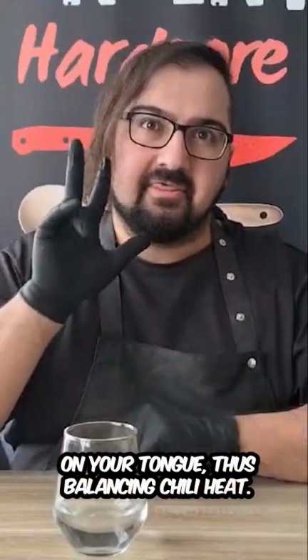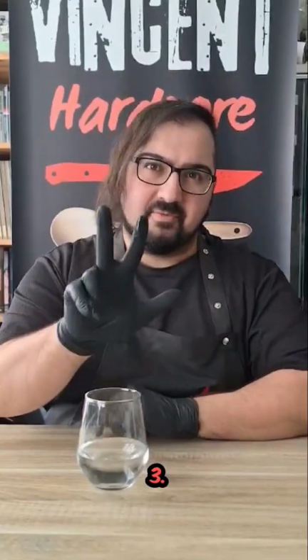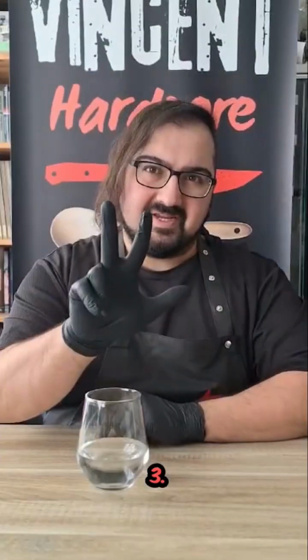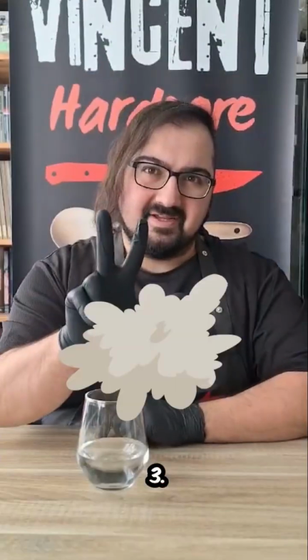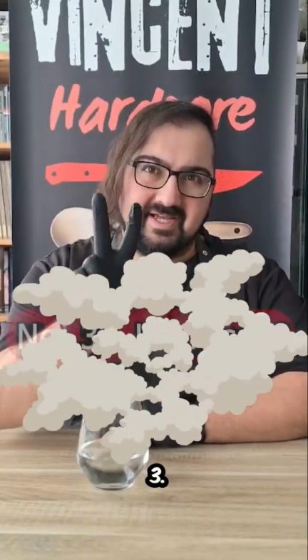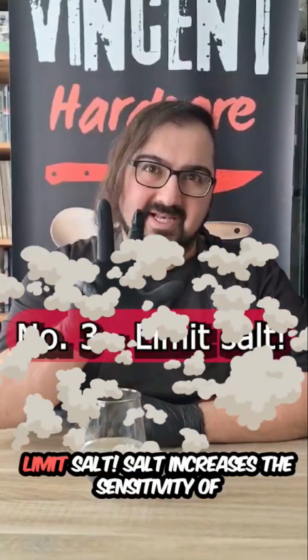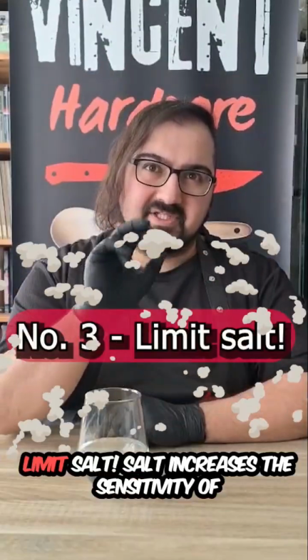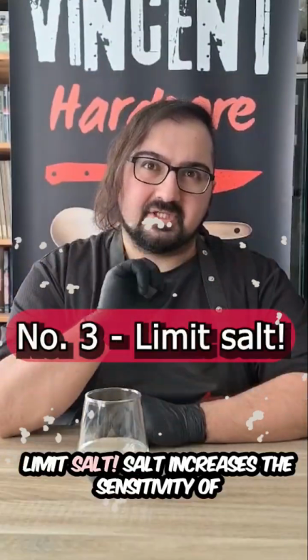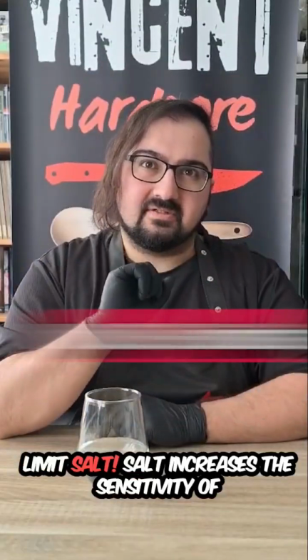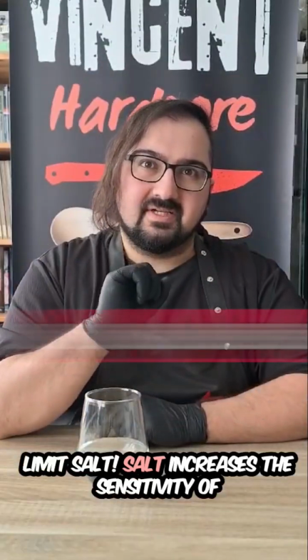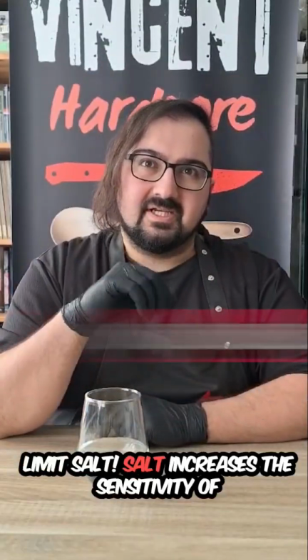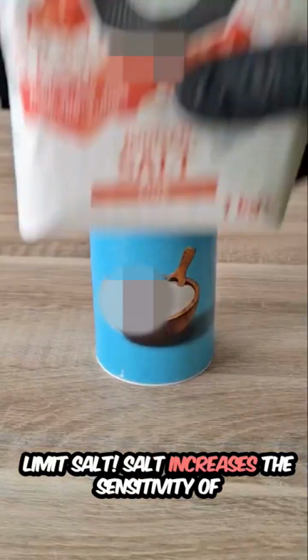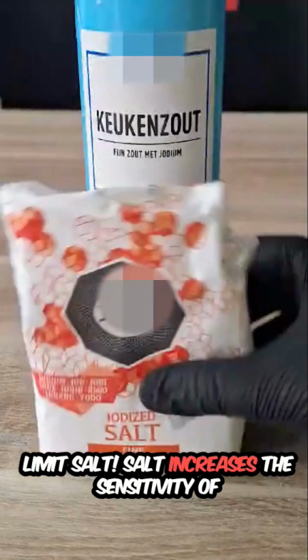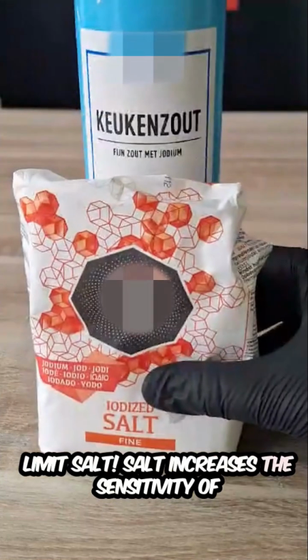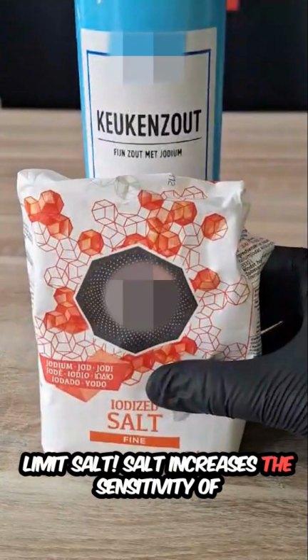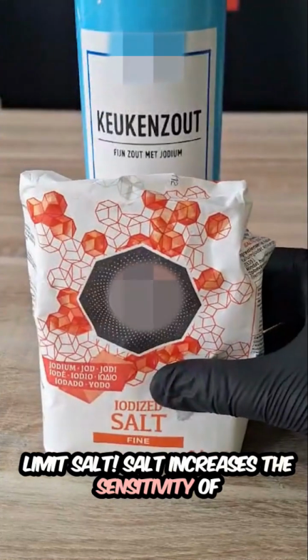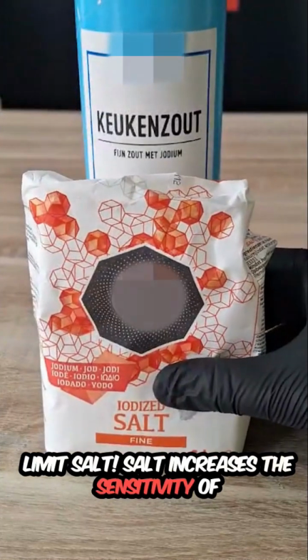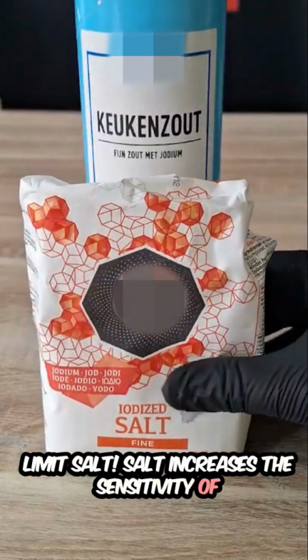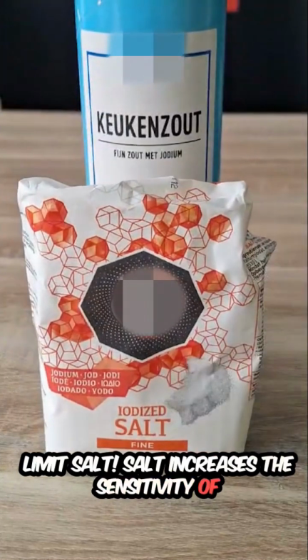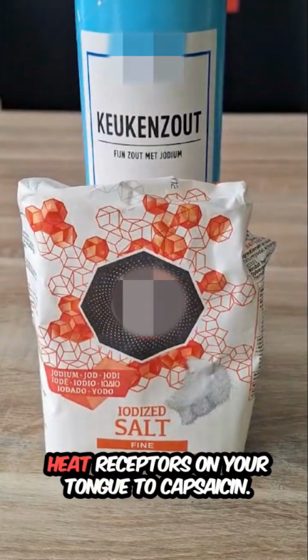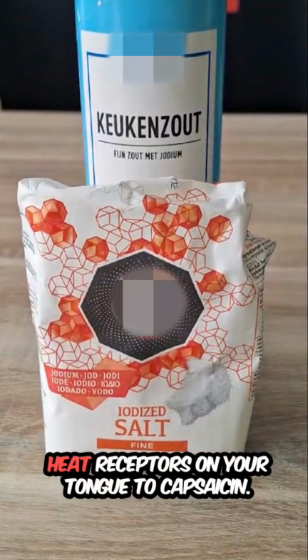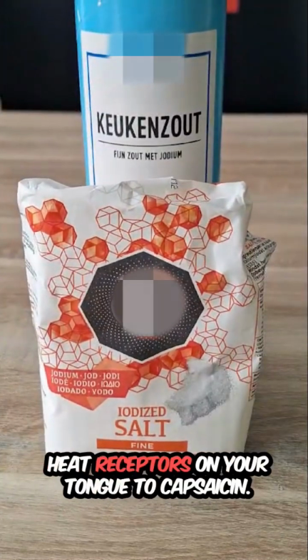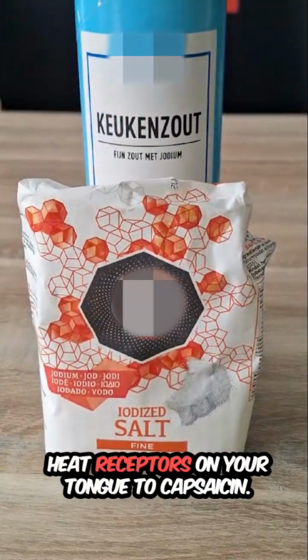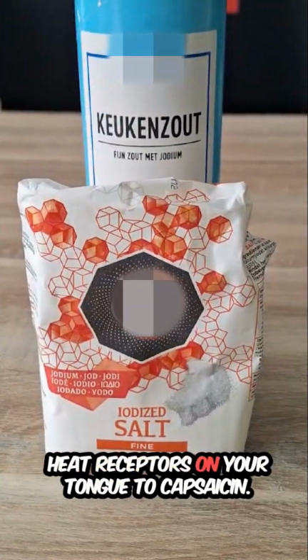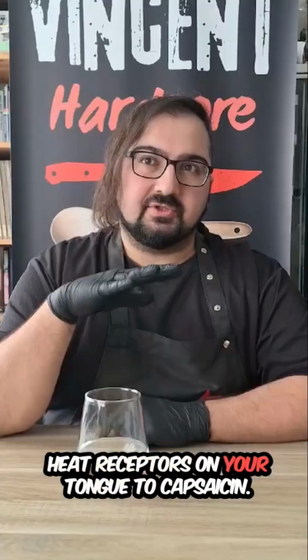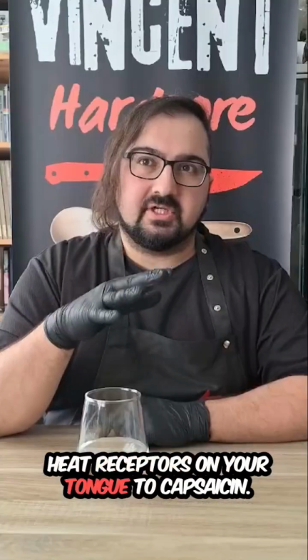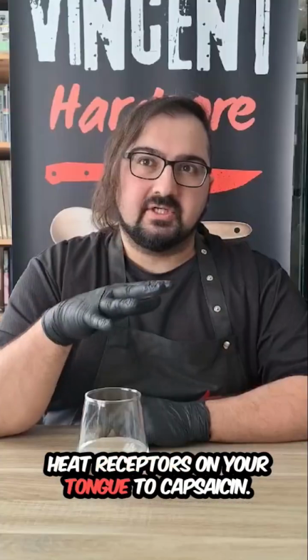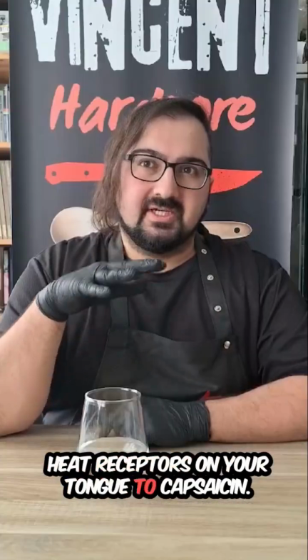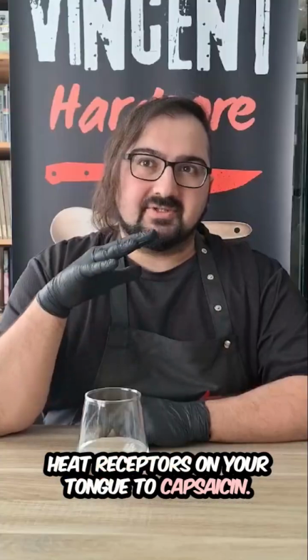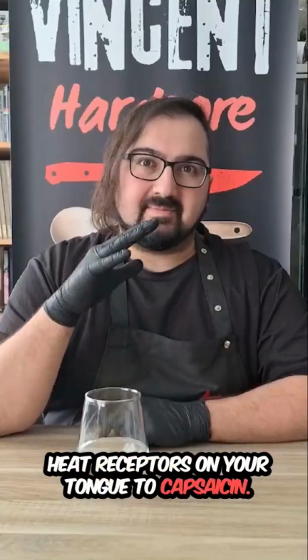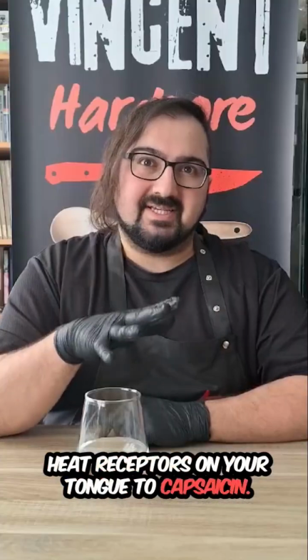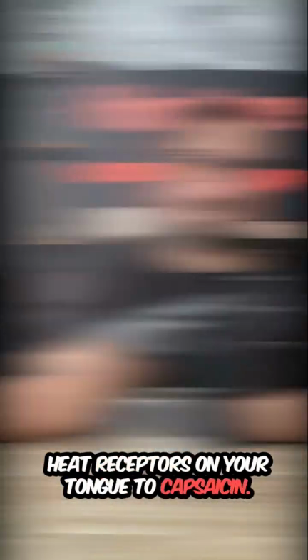Three: limit salt. Salt increases the sensitivity of heat receptors on your tongue to capsaicin.